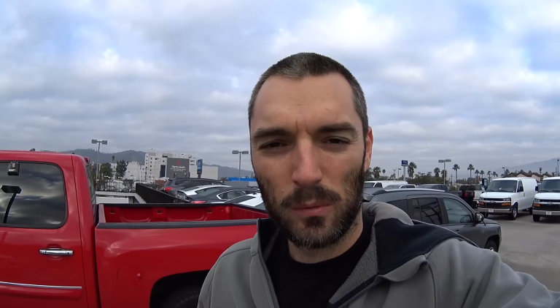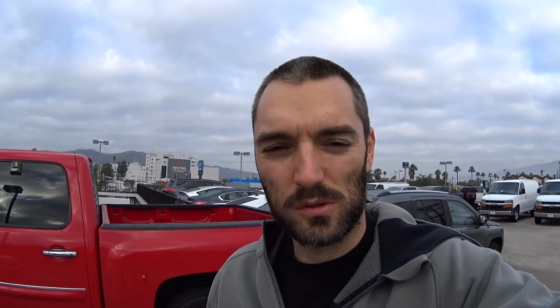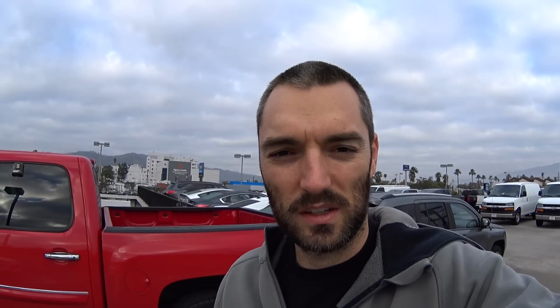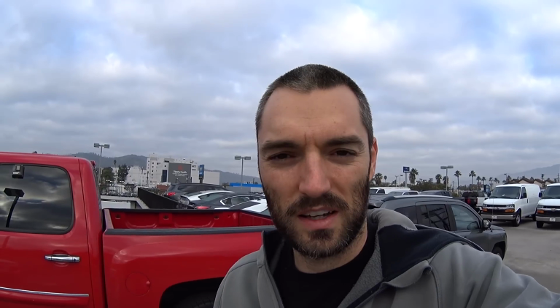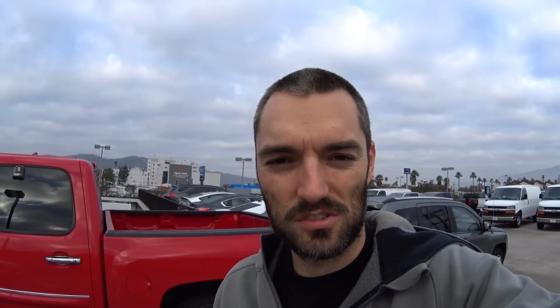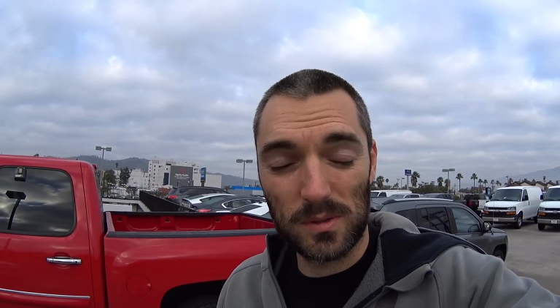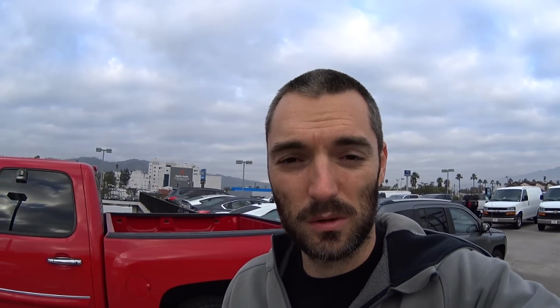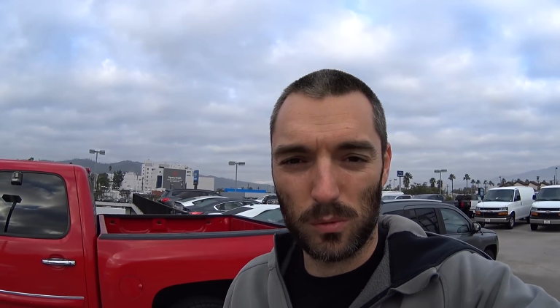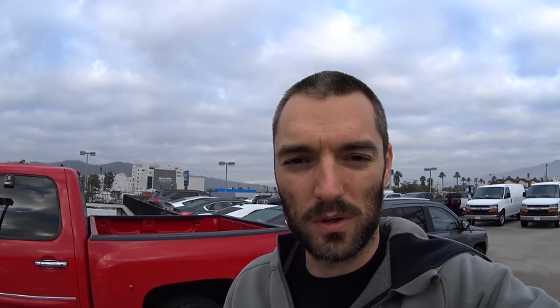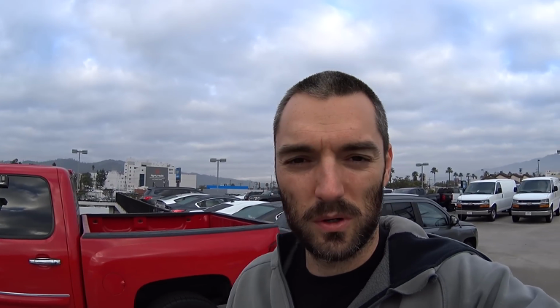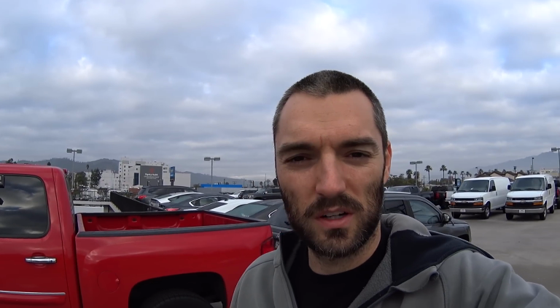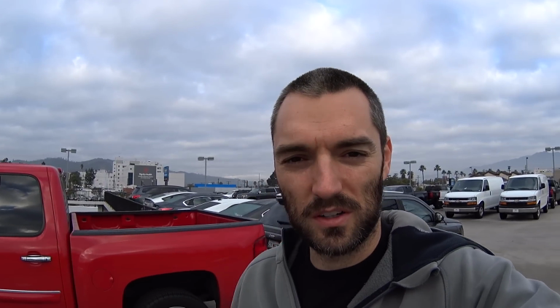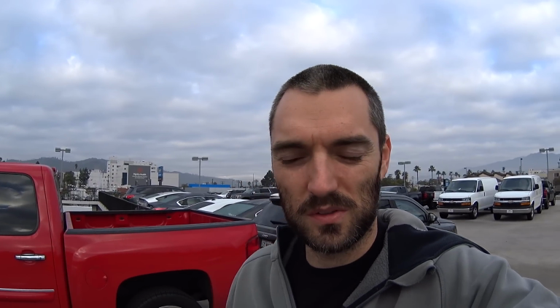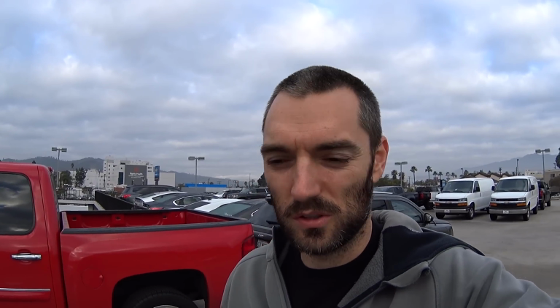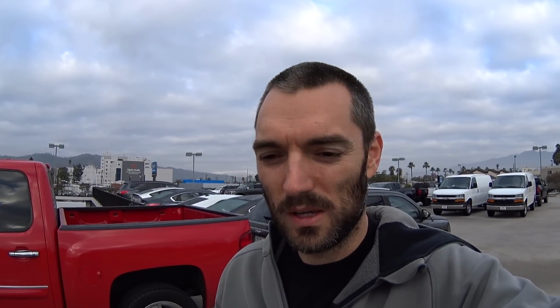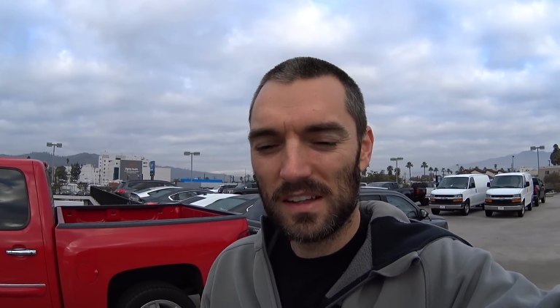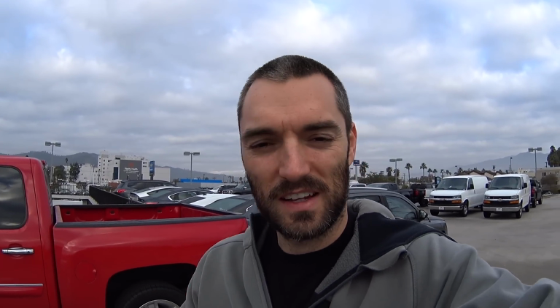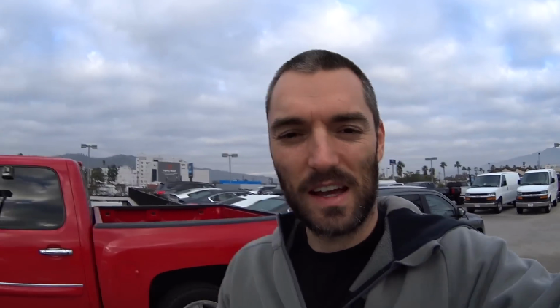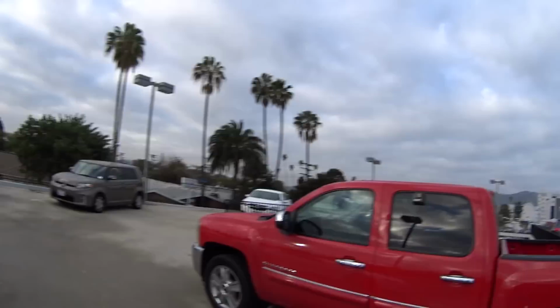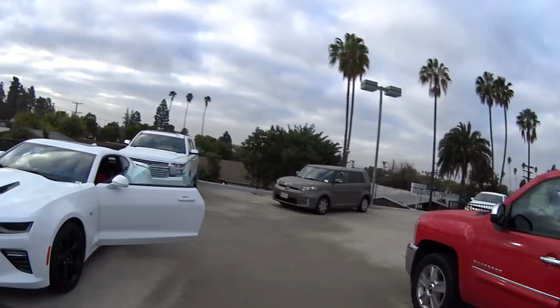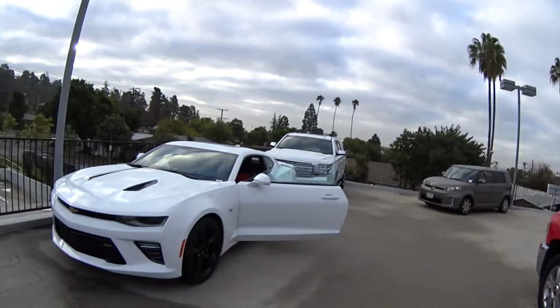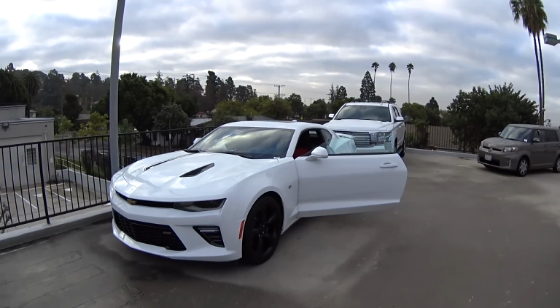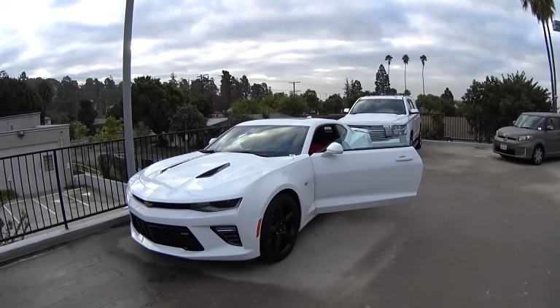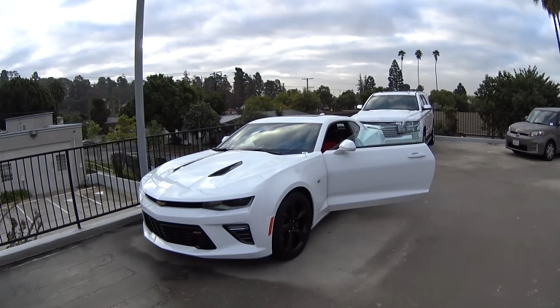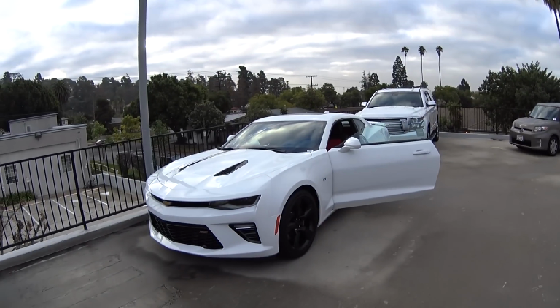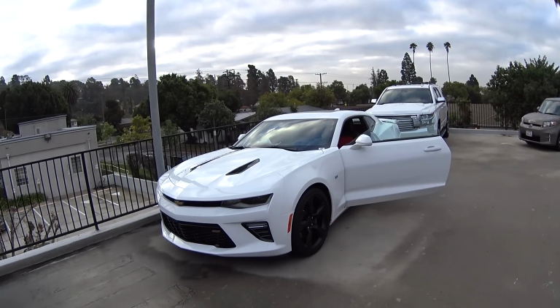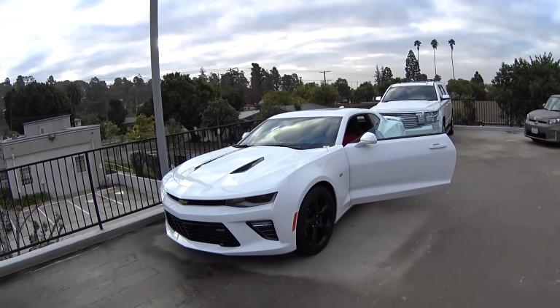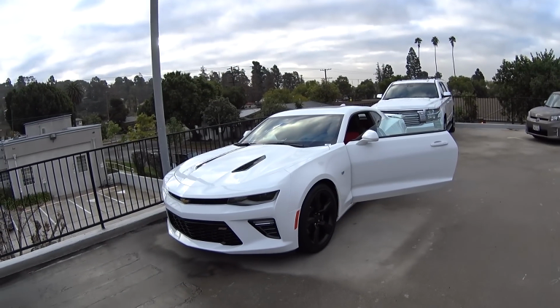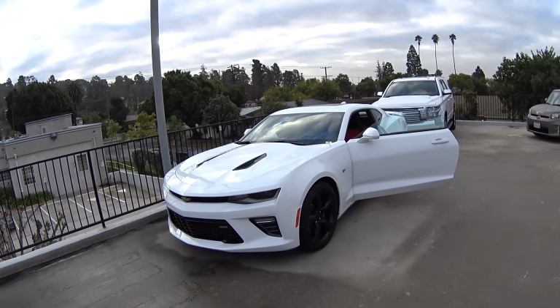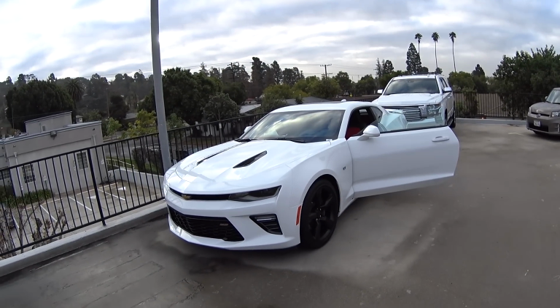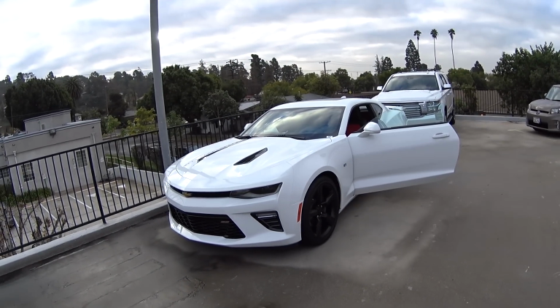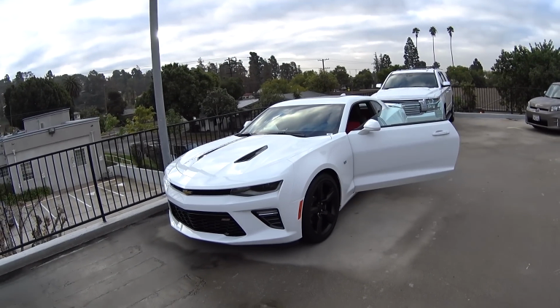What's going on guys? Jimmy here with One Road here on YouTube. Today I have another Camaro SS.